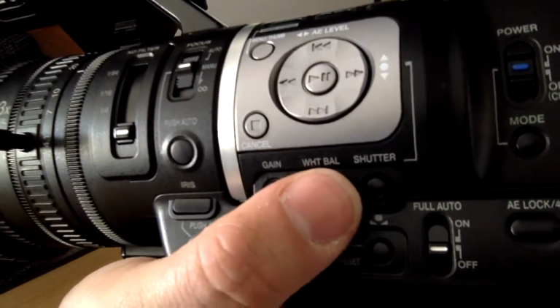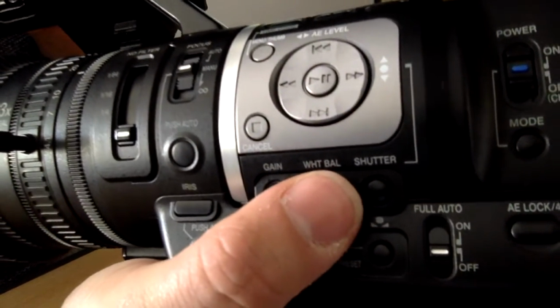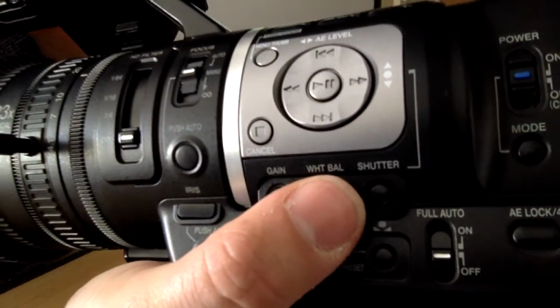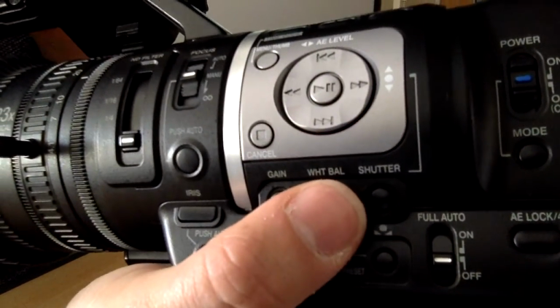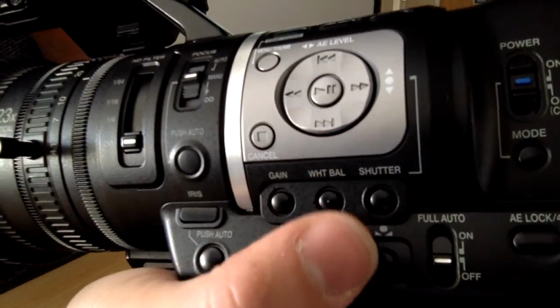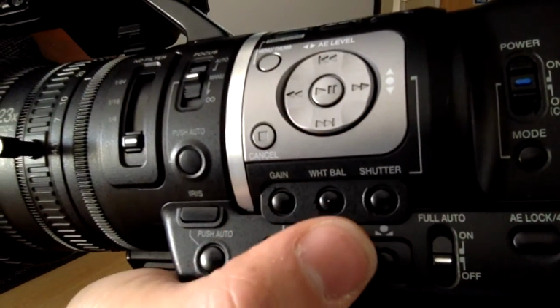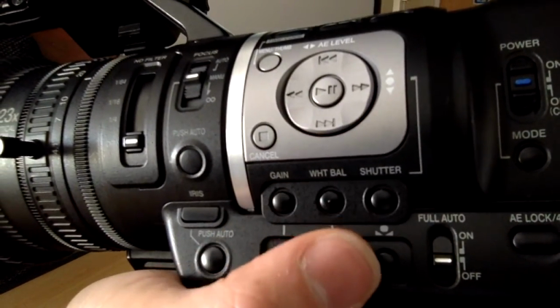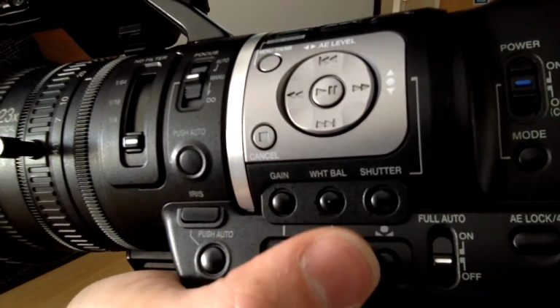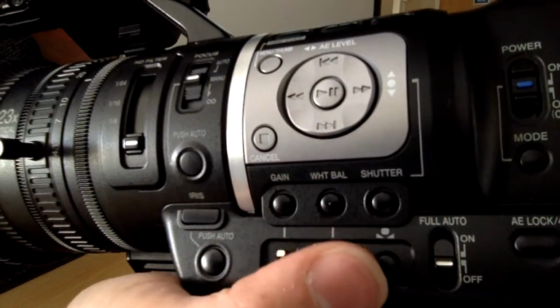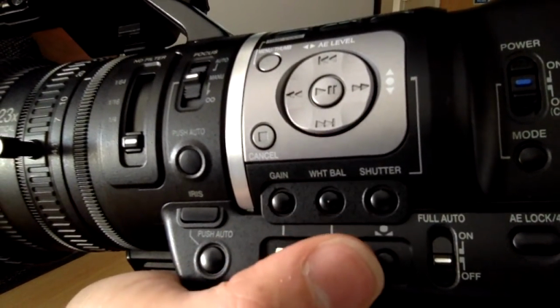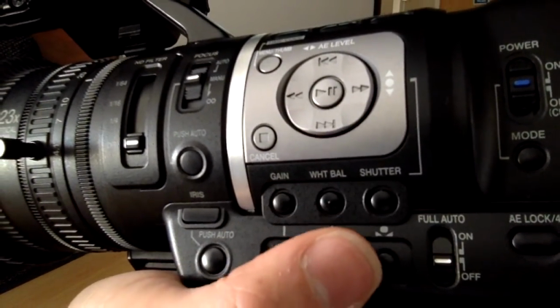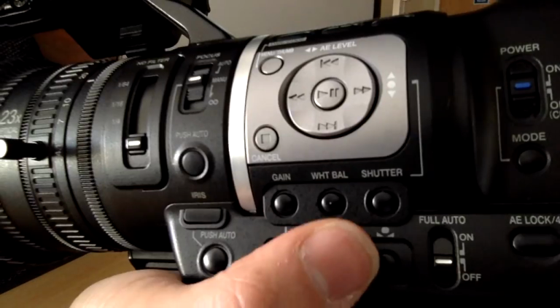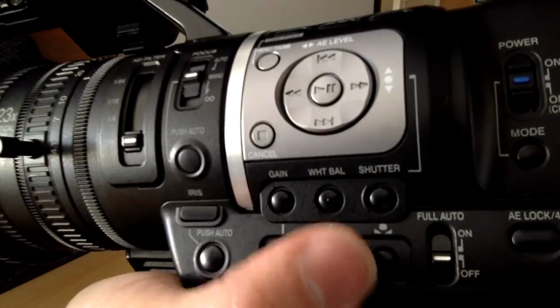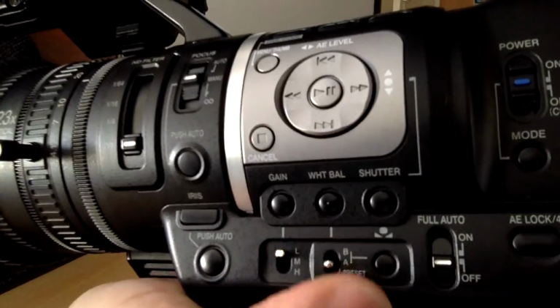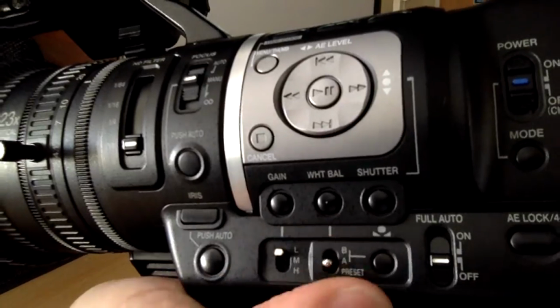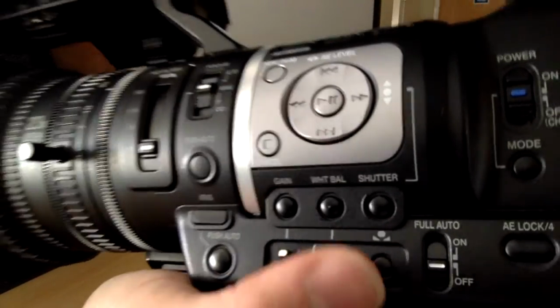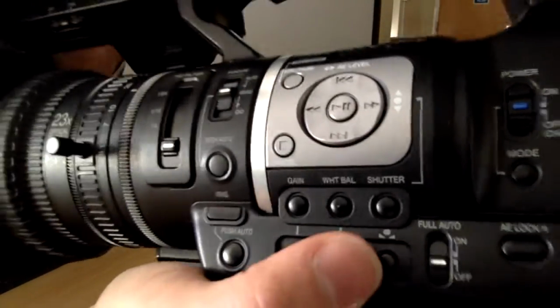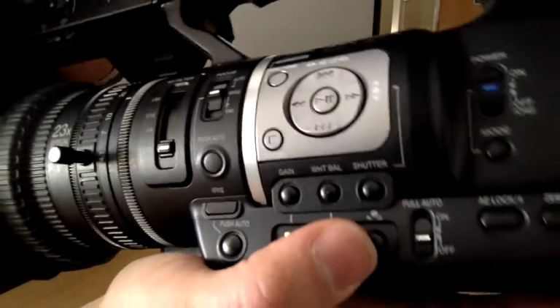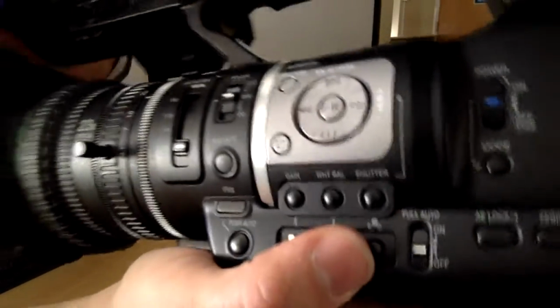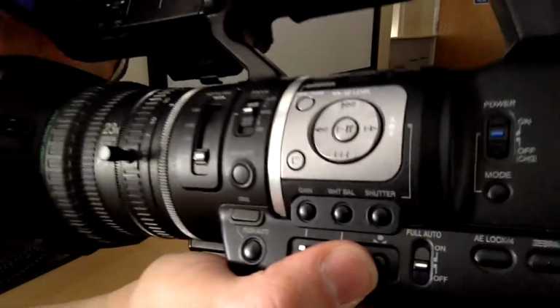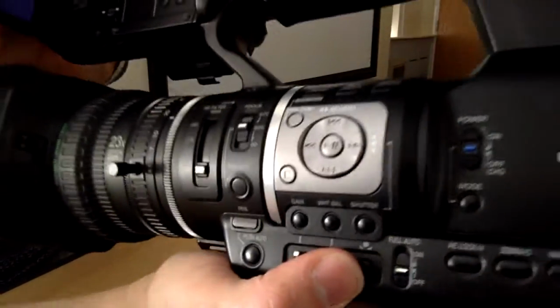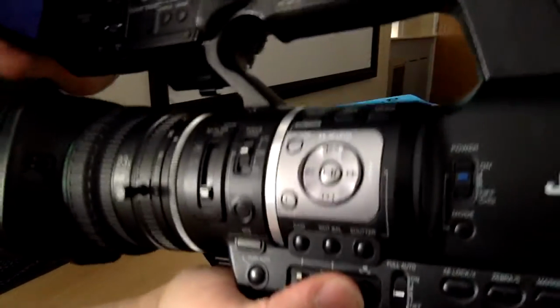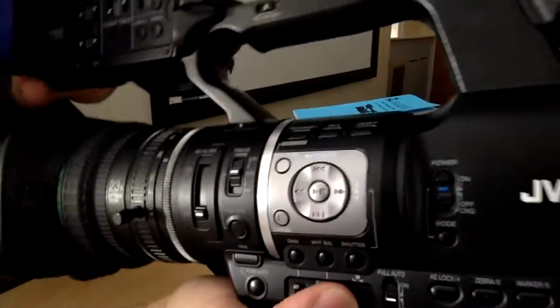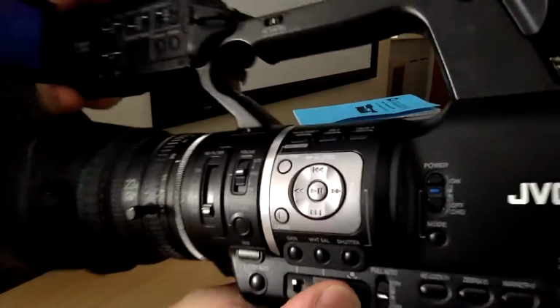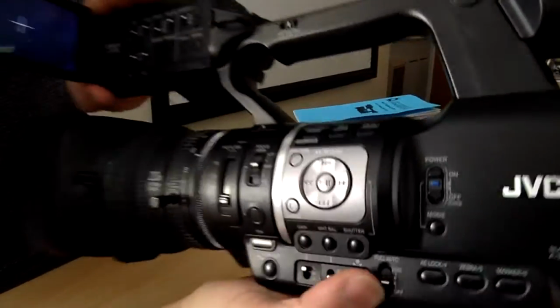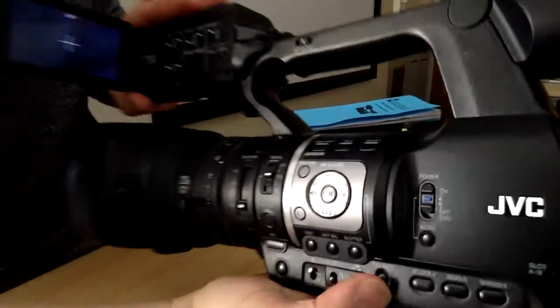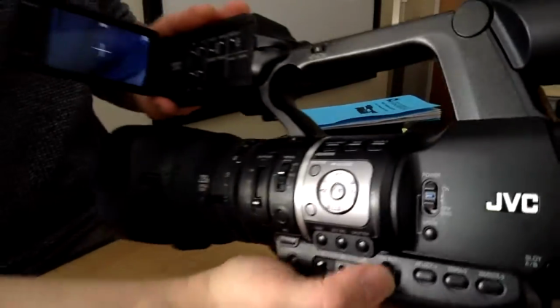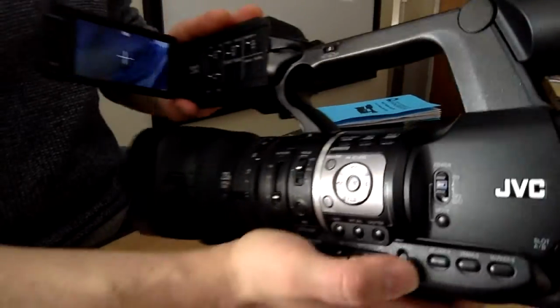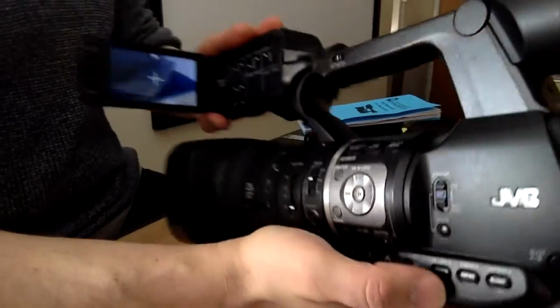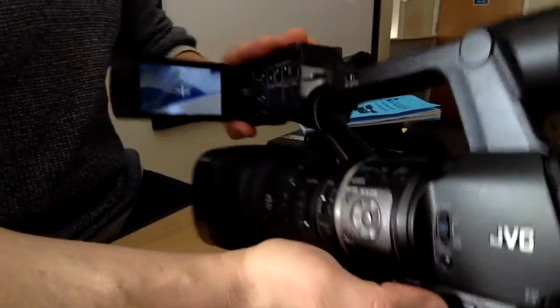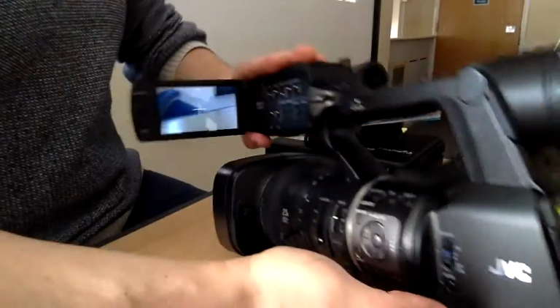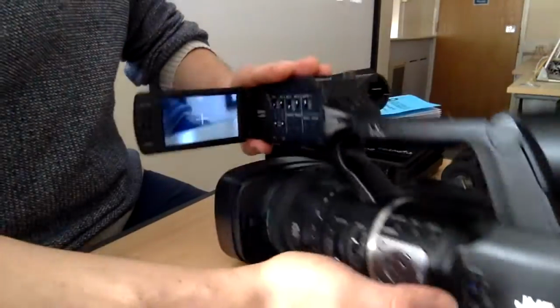There are two presets for white balance, but you can also do white balance manually. Let me show you briefly how it's done, as that's an important one.